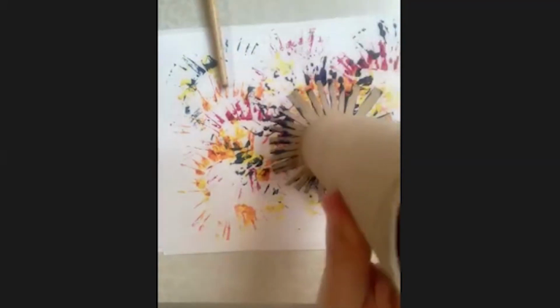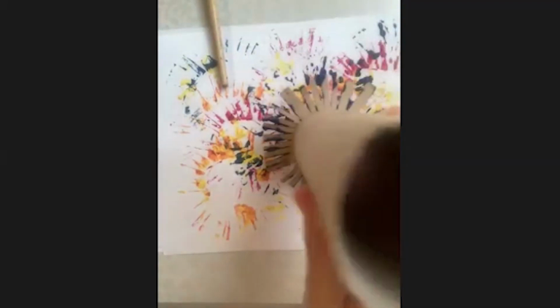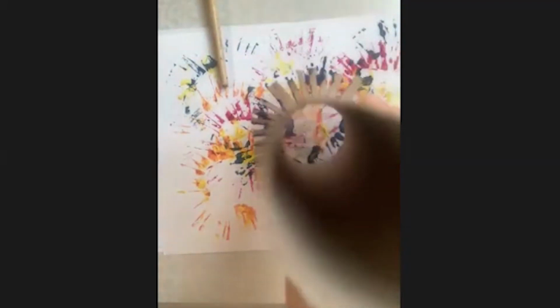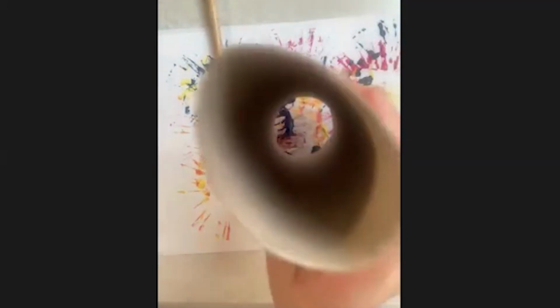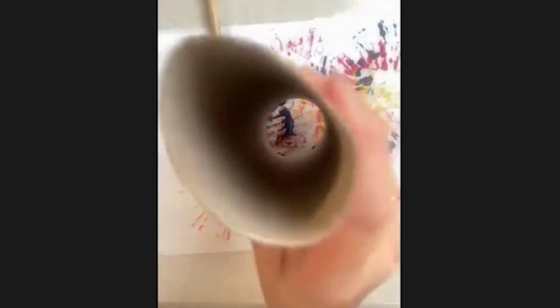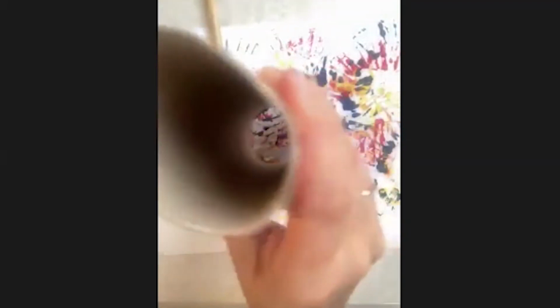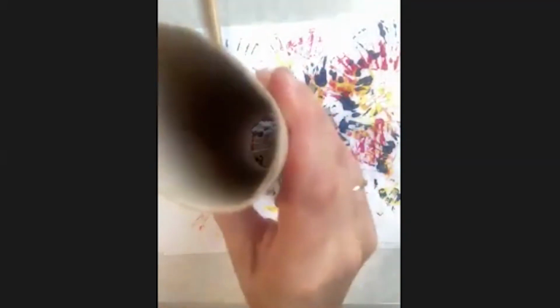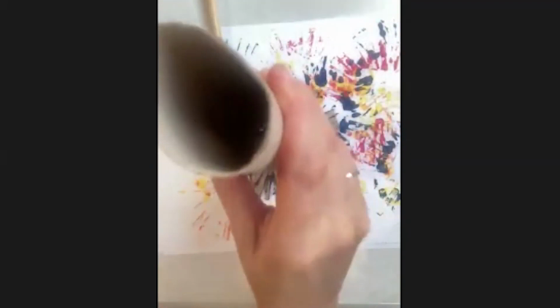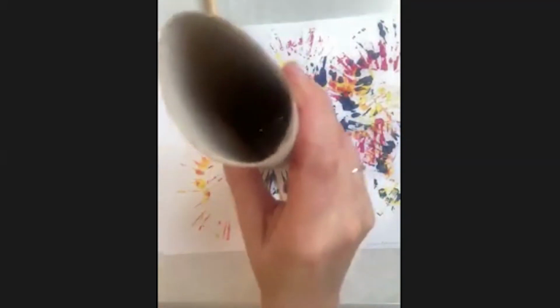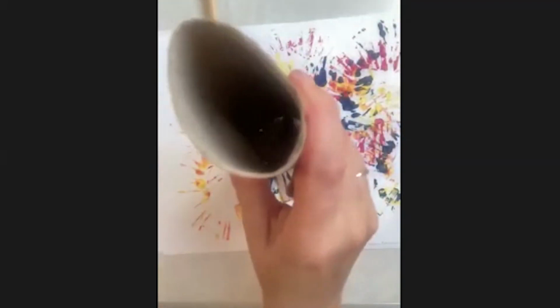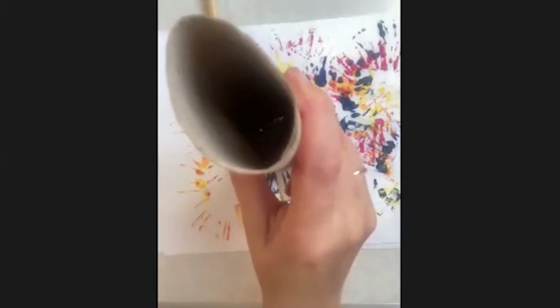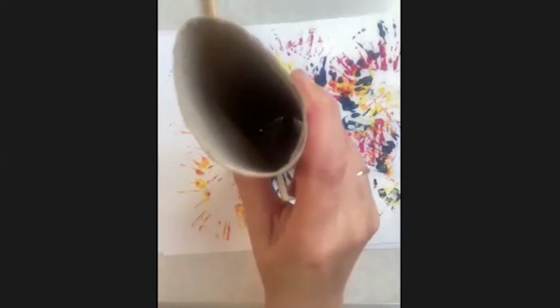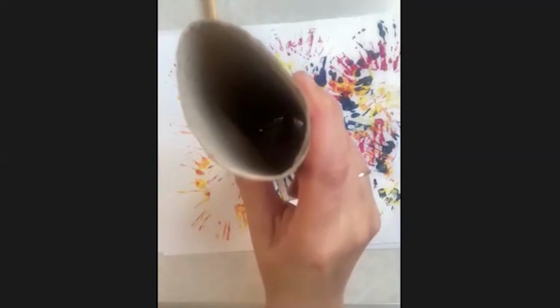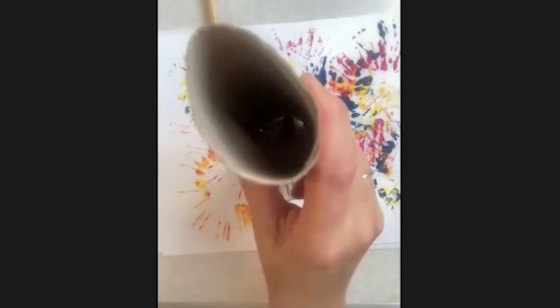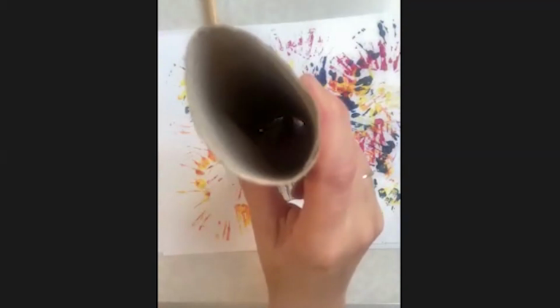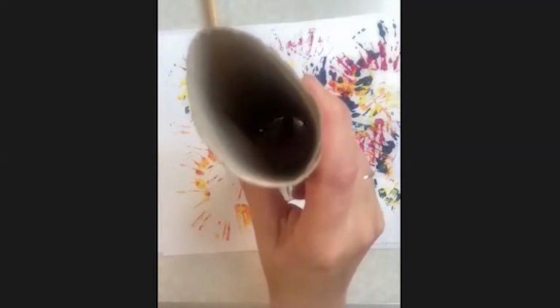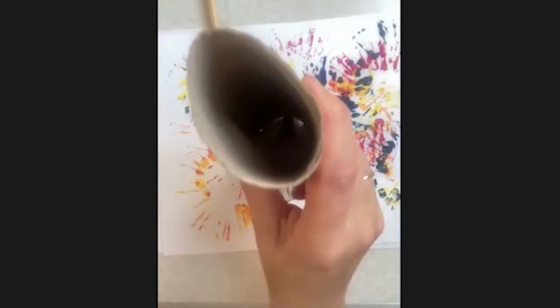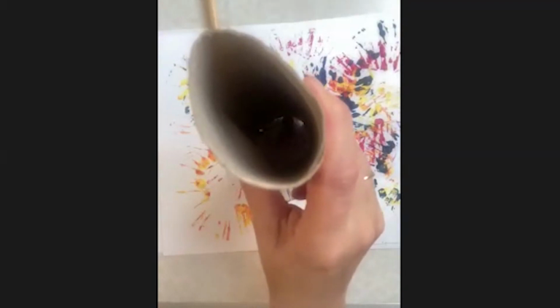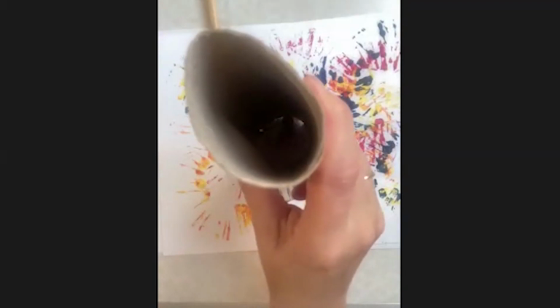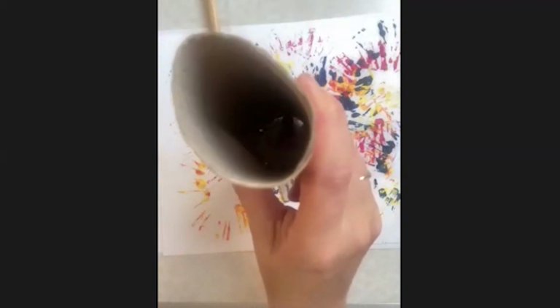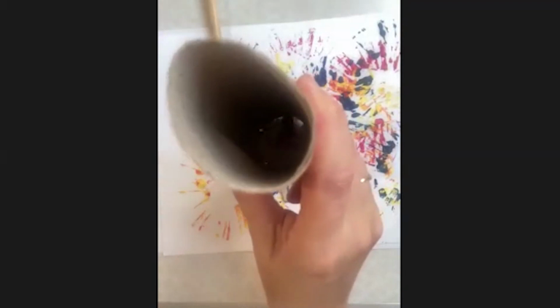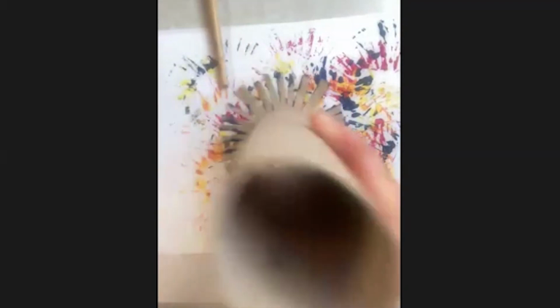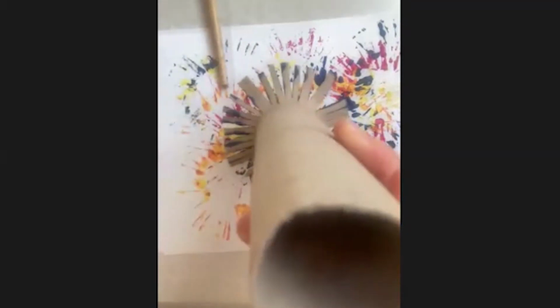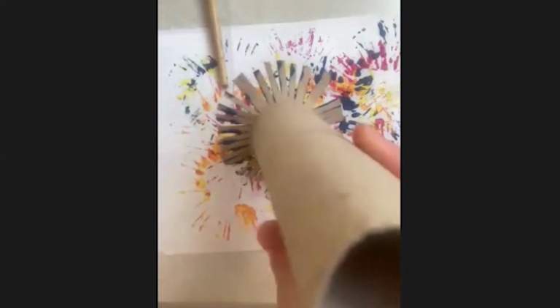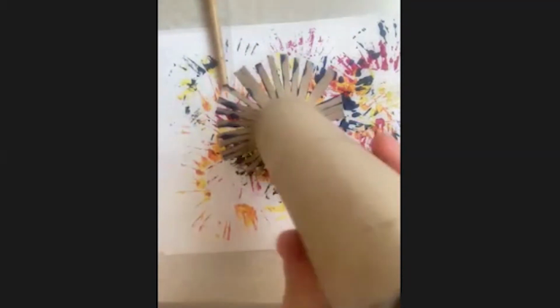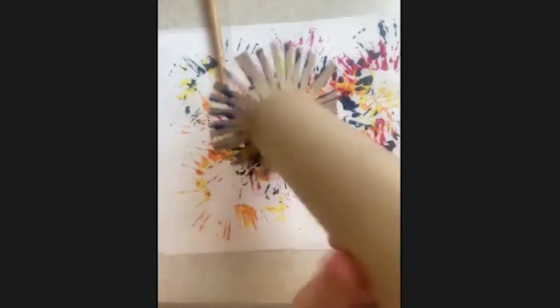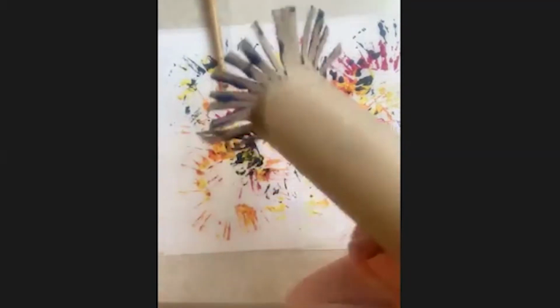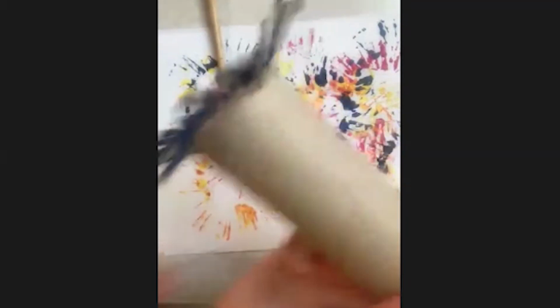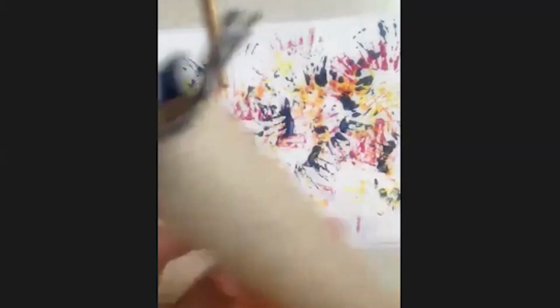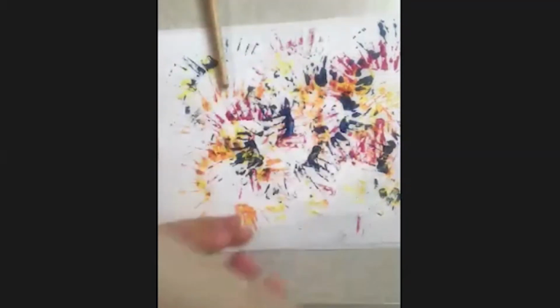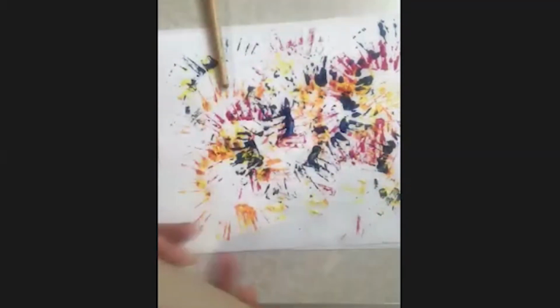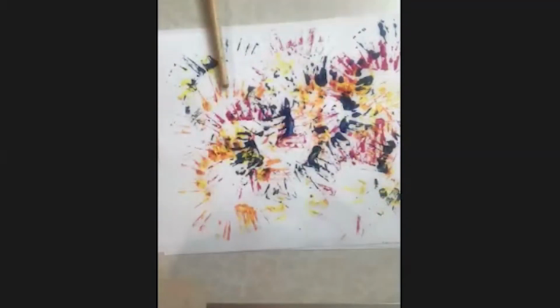There you go. So that's the first one we did — just using some paint to make some nice firework paintings.